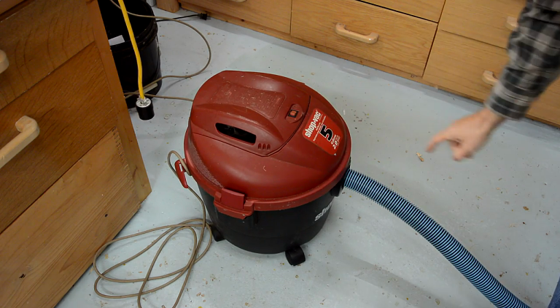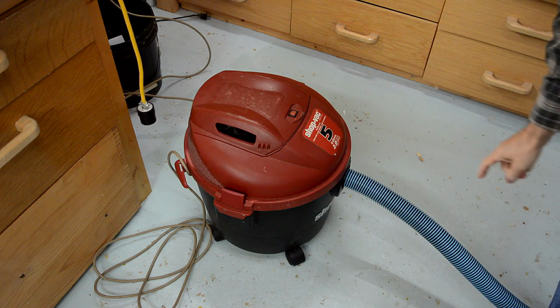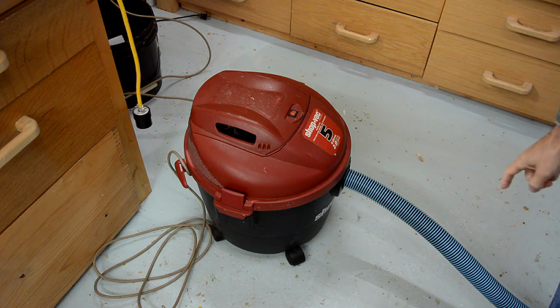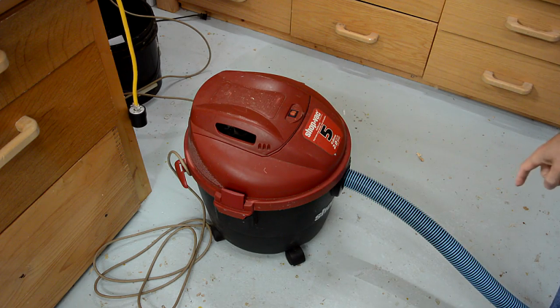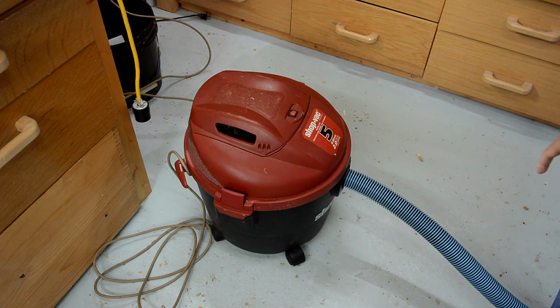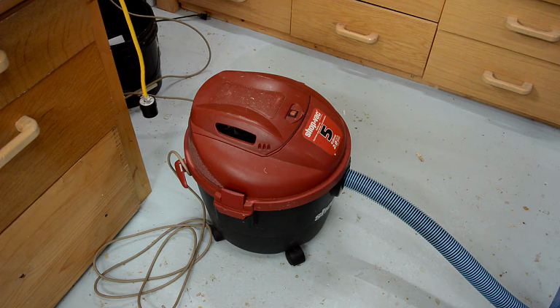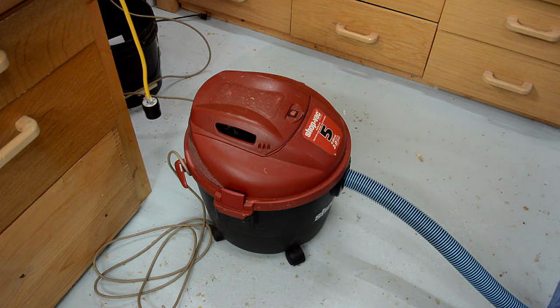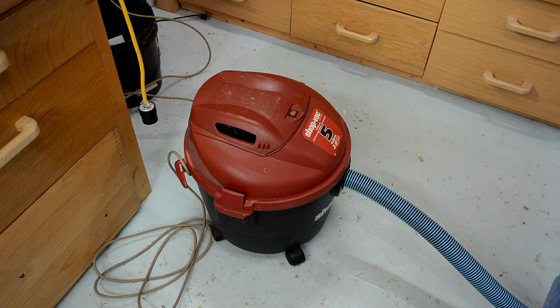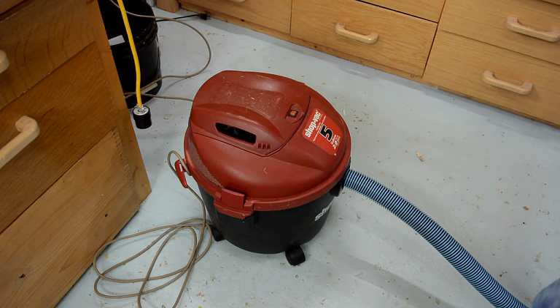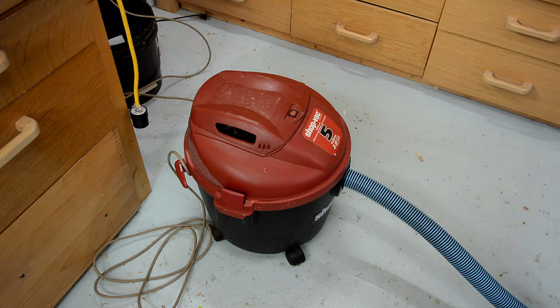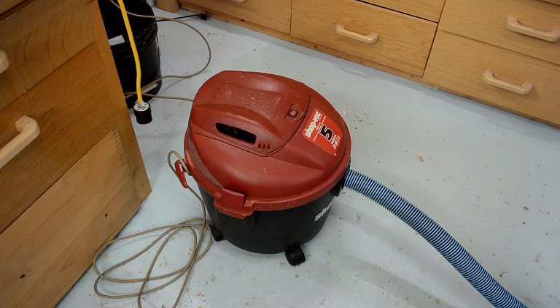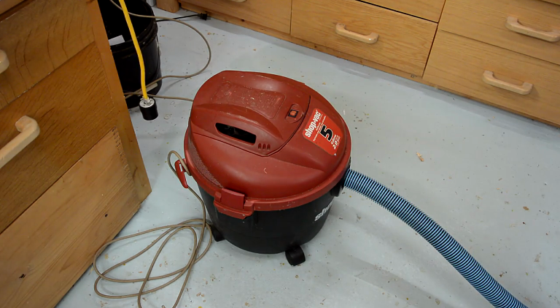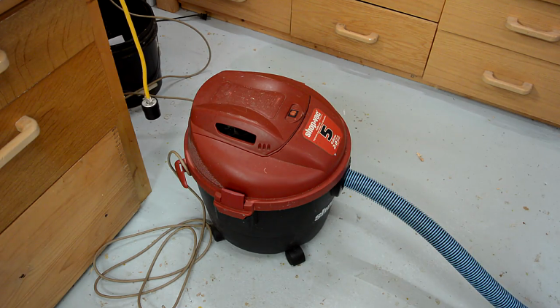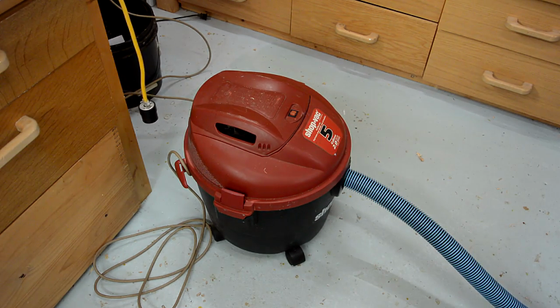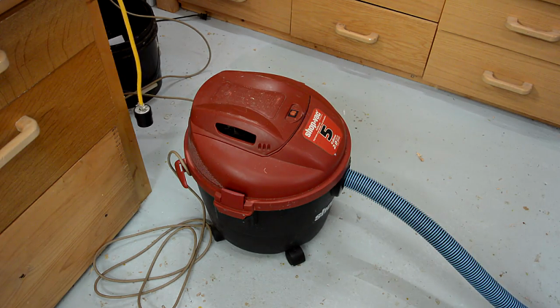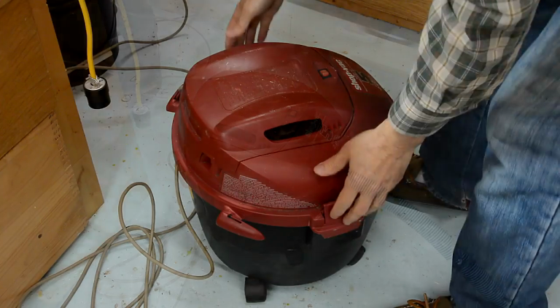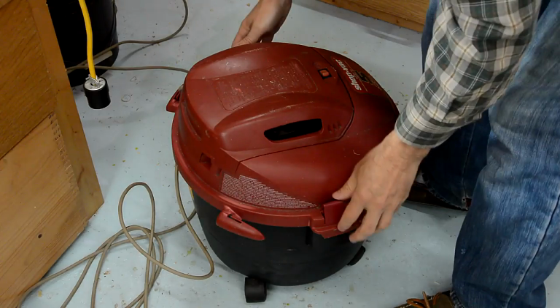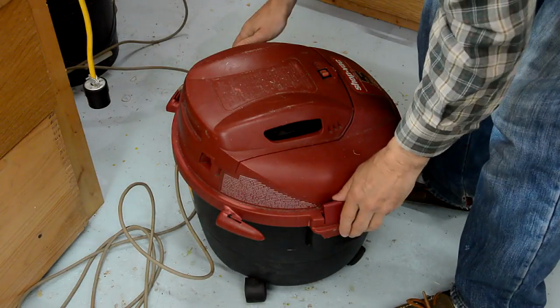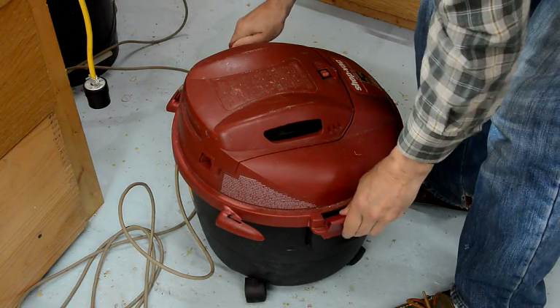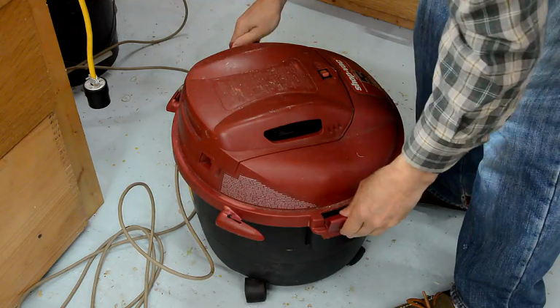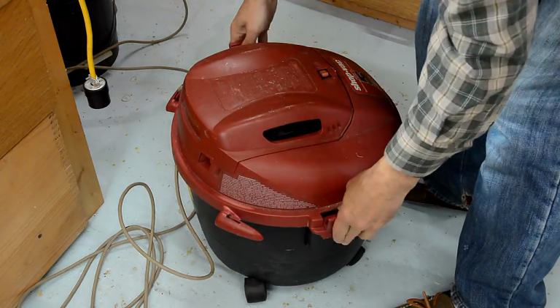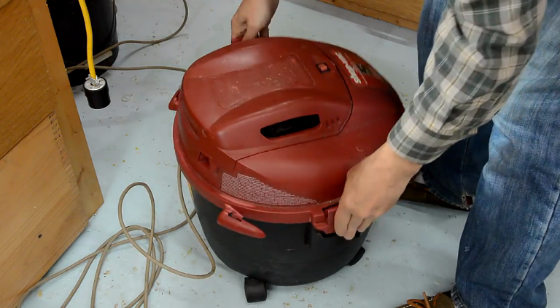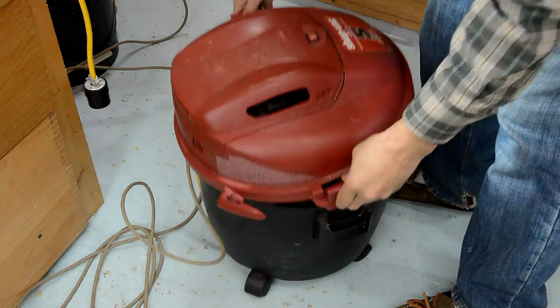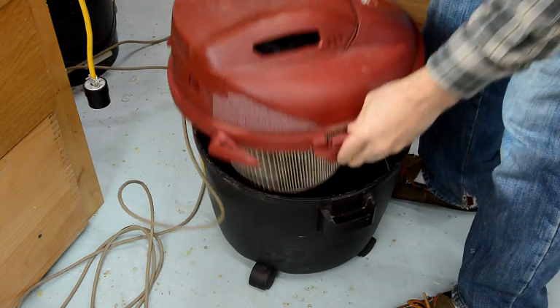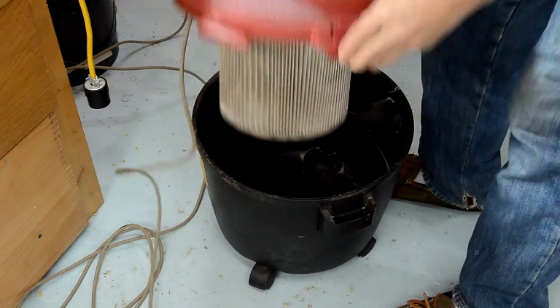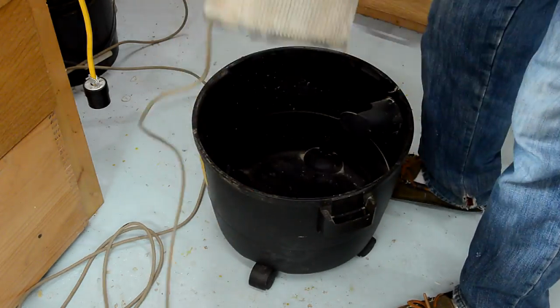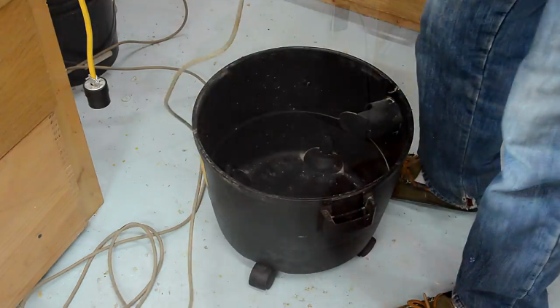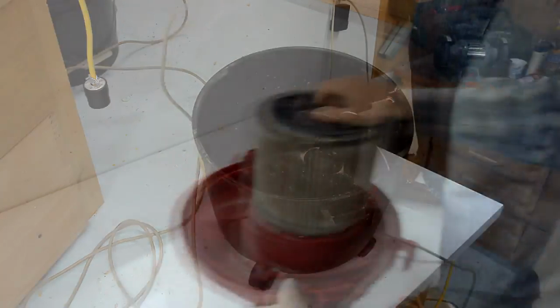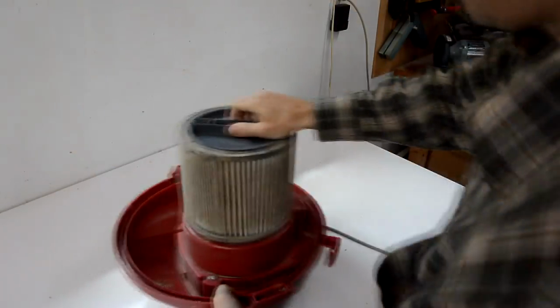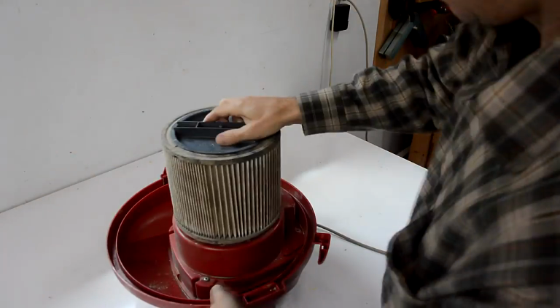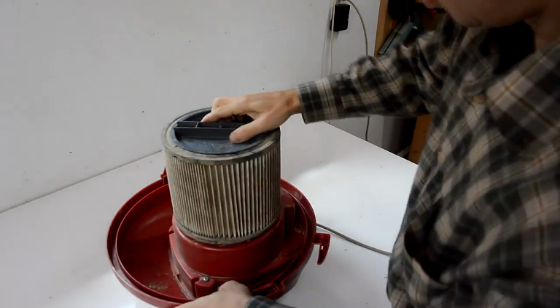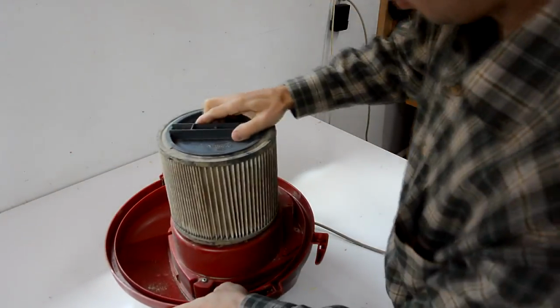This is the sound the shop vac makes when the bearings start to chatter. And if you don't oil it soon, it's gonna be wrecked.